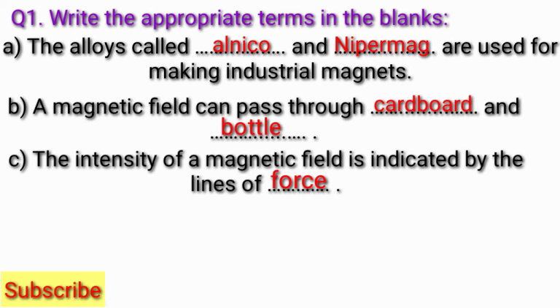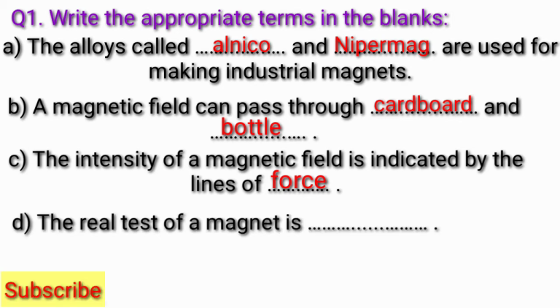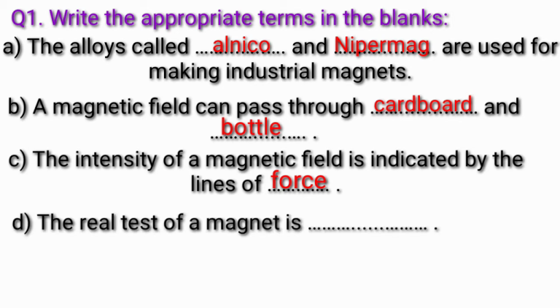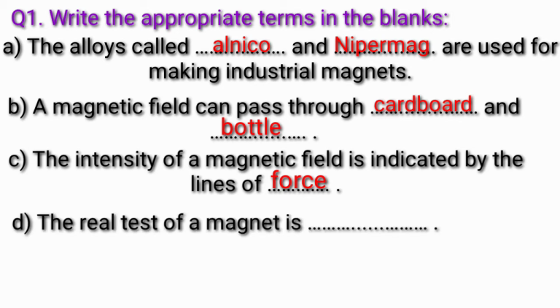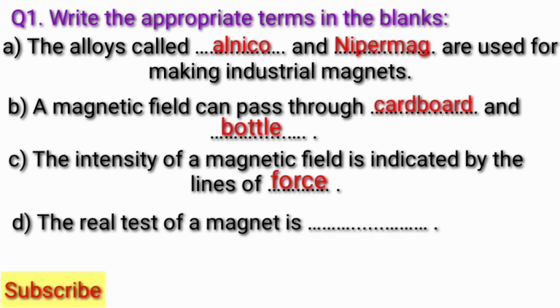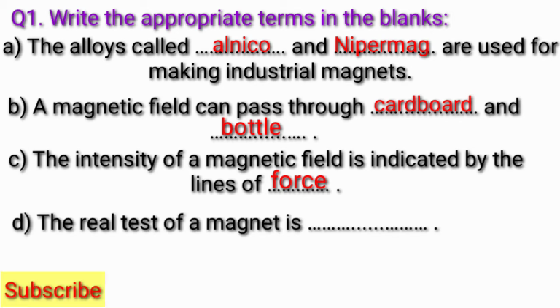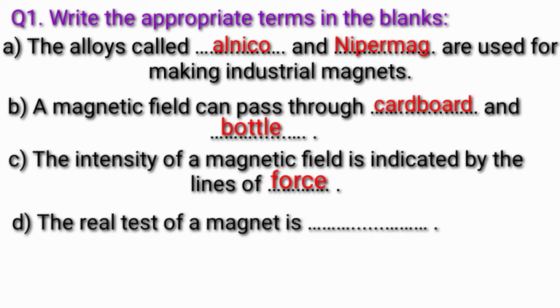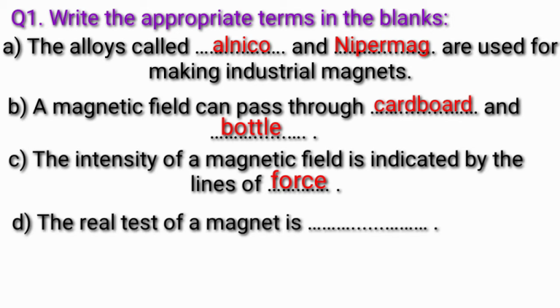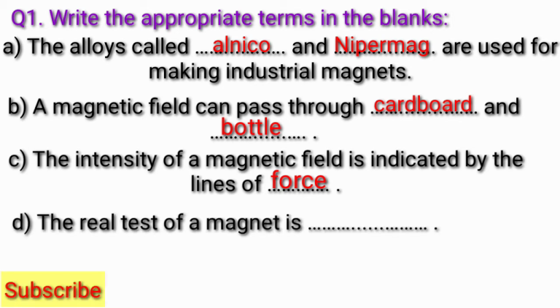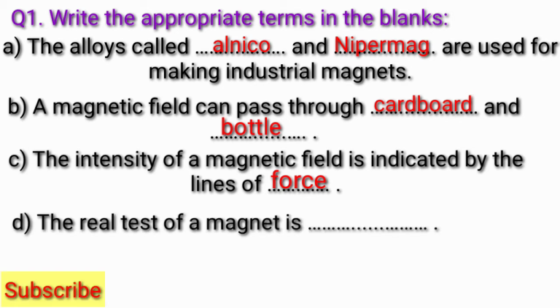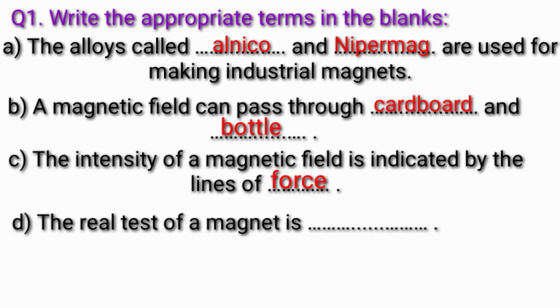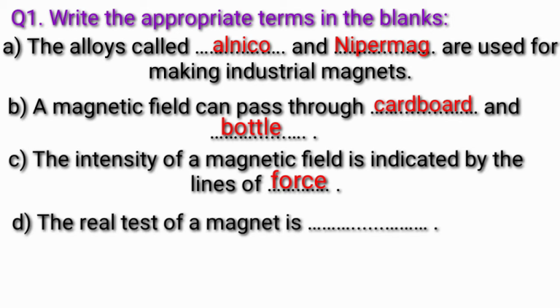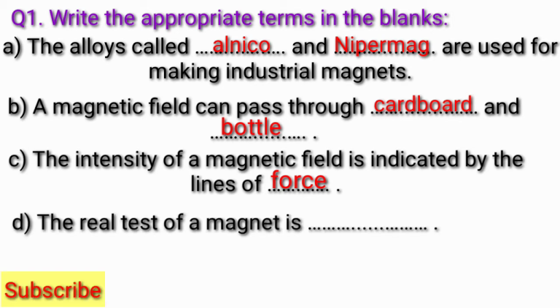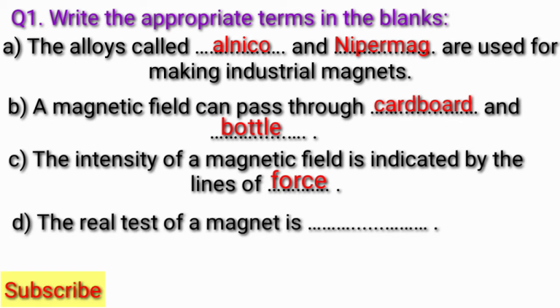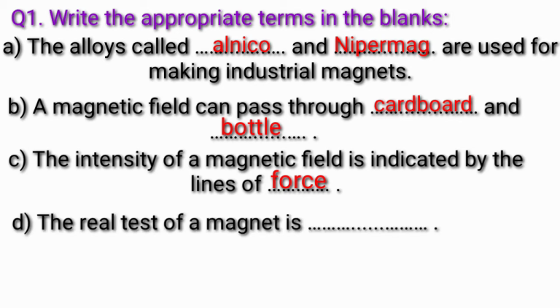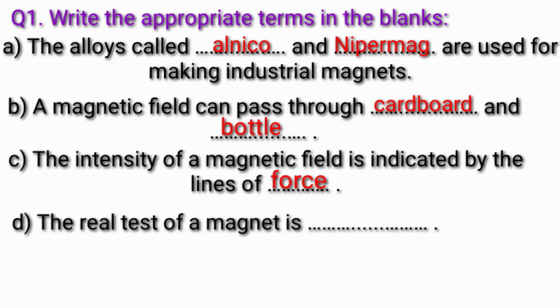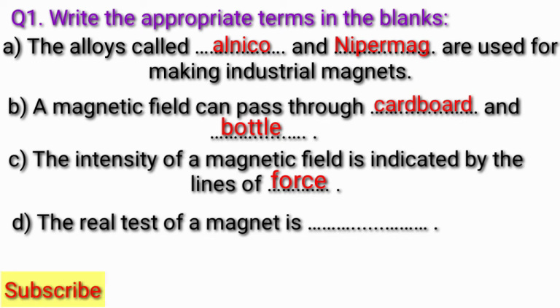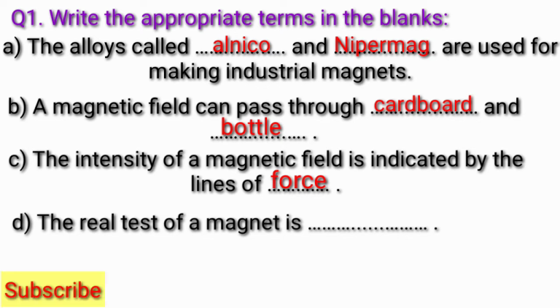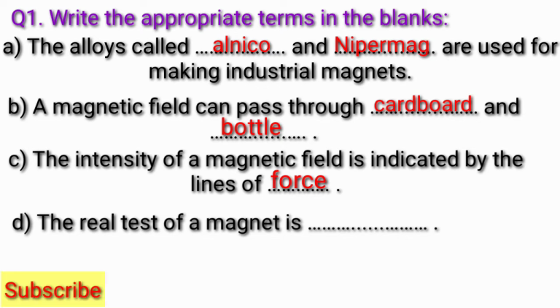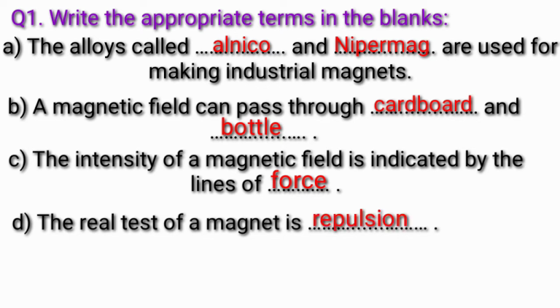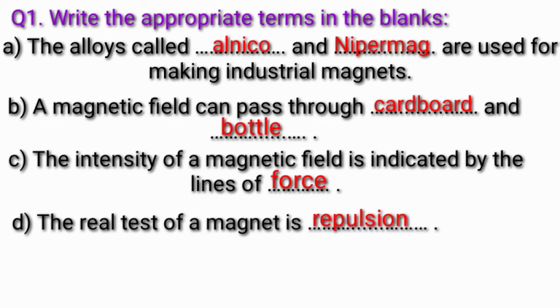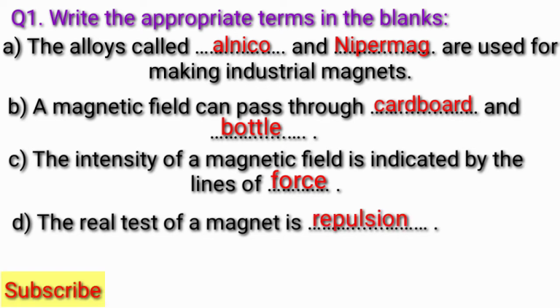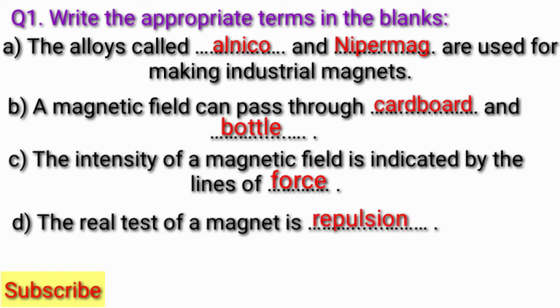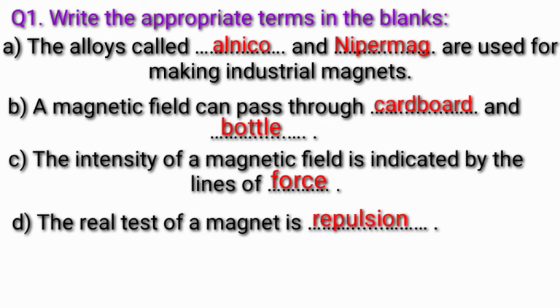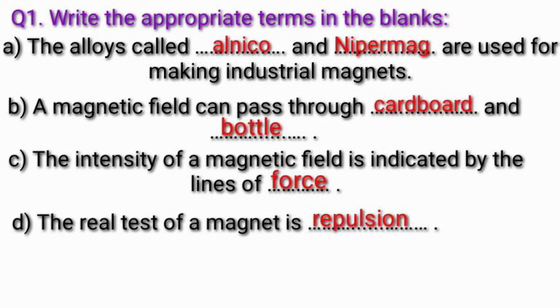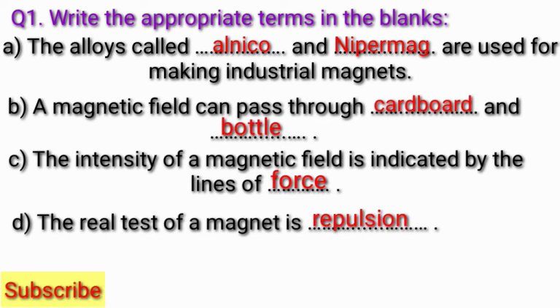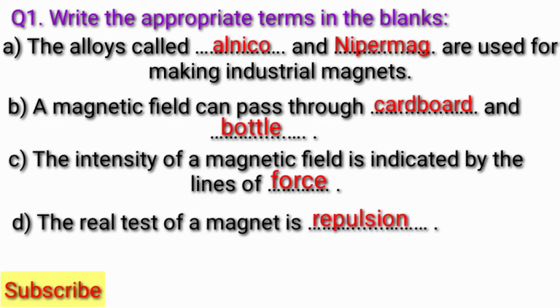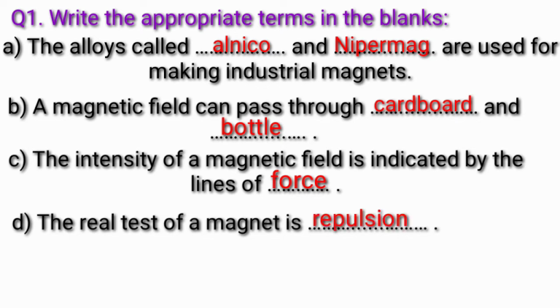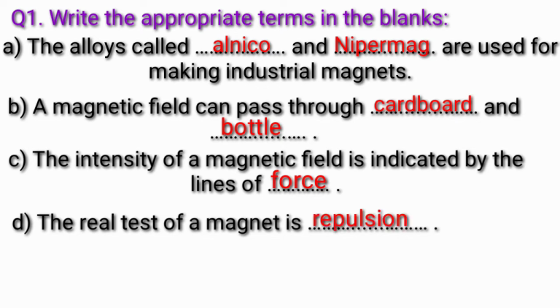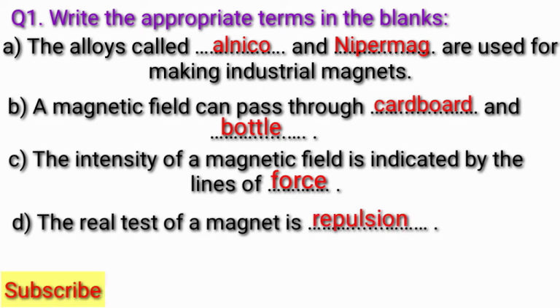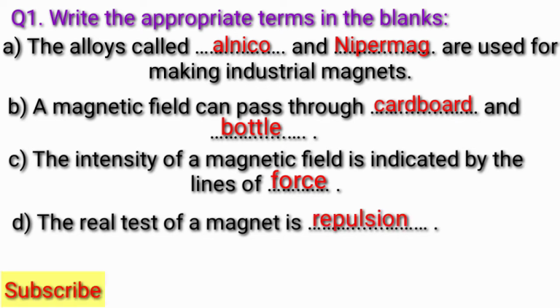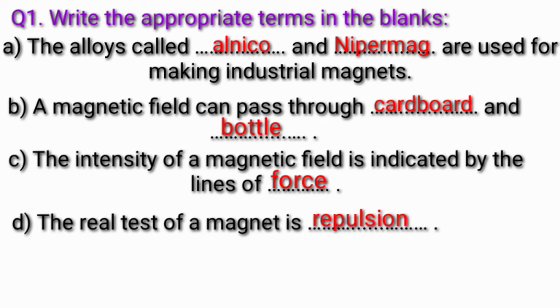Question D: The real test of a magnet is fill in the blank. Answer: The real test of a magnet is repulsion.